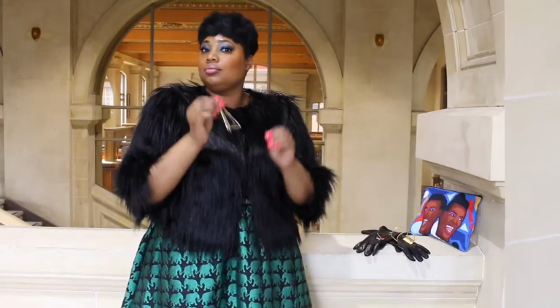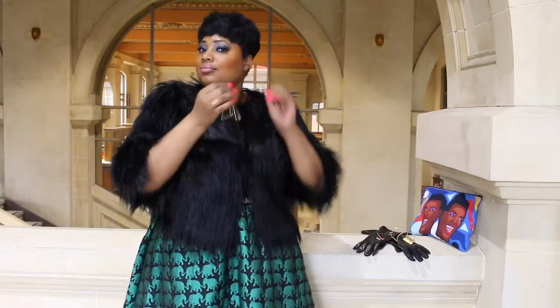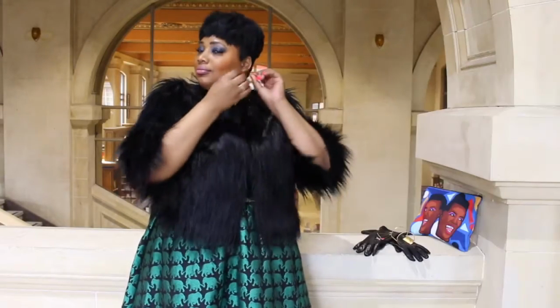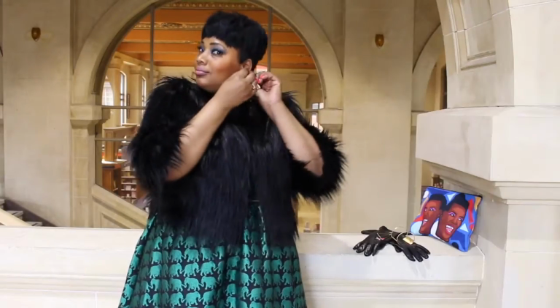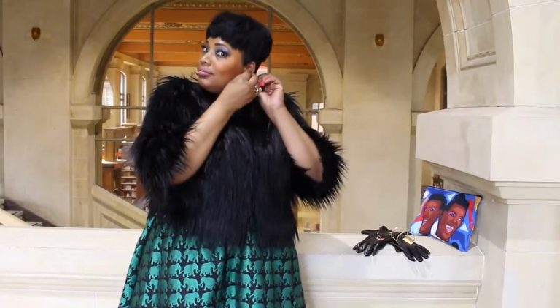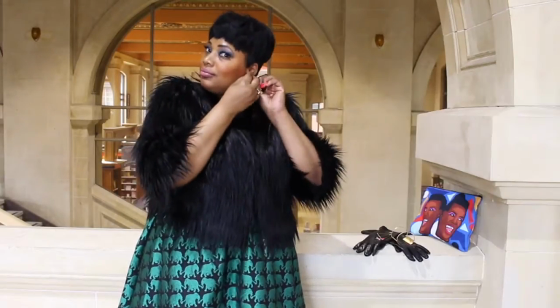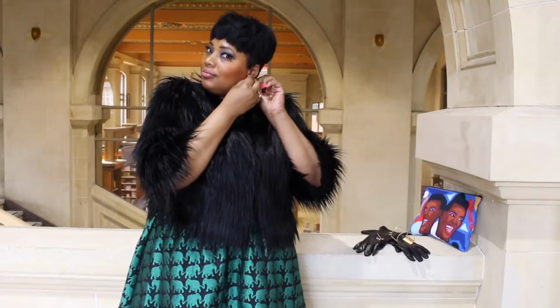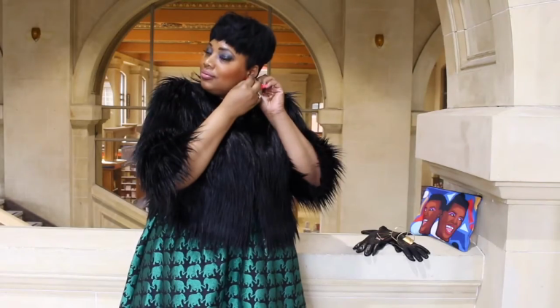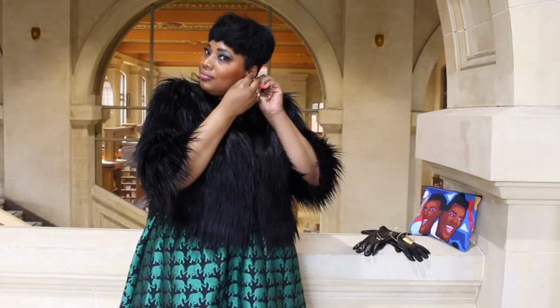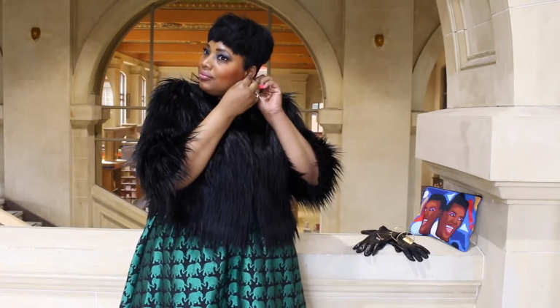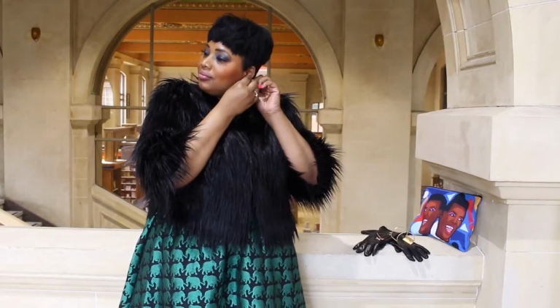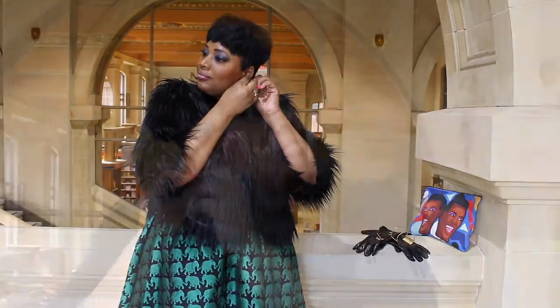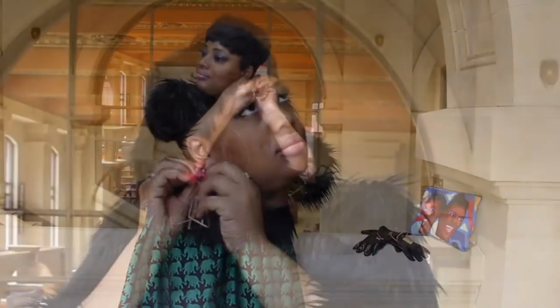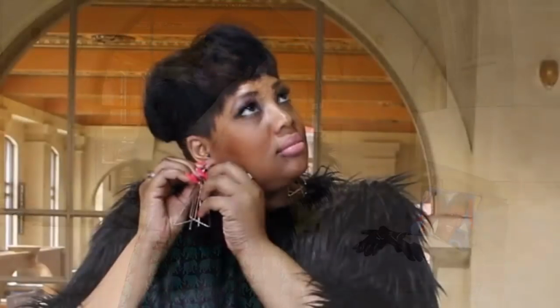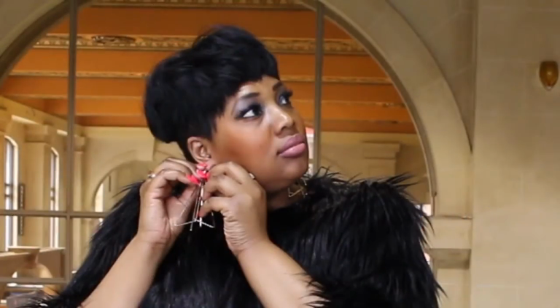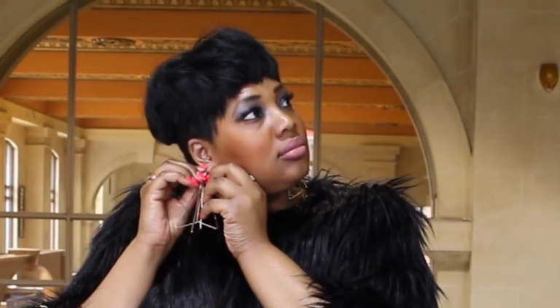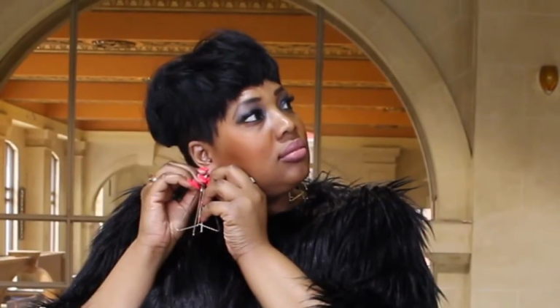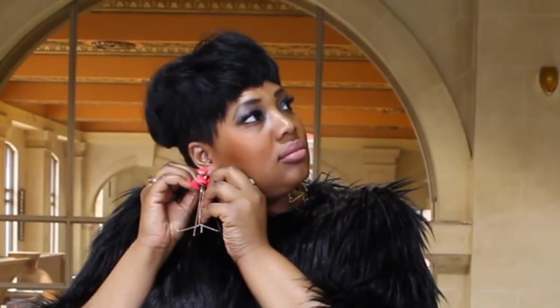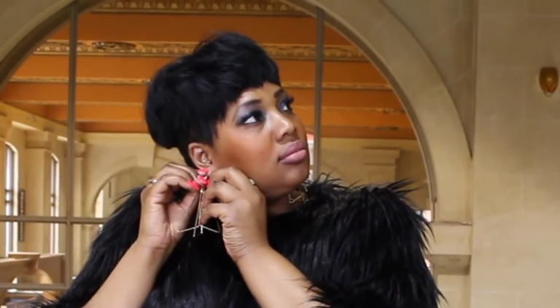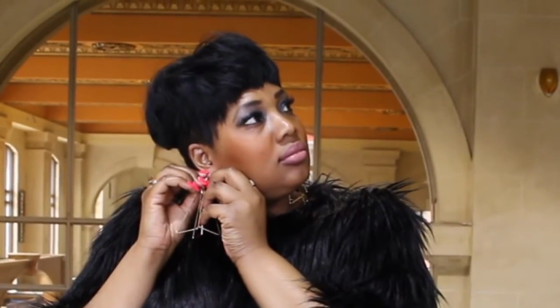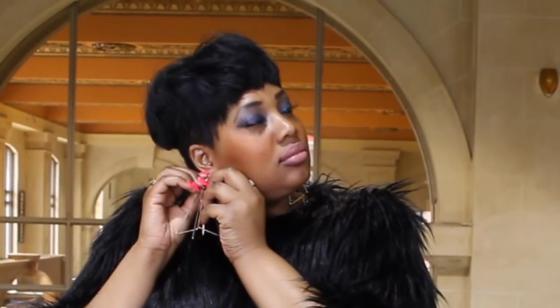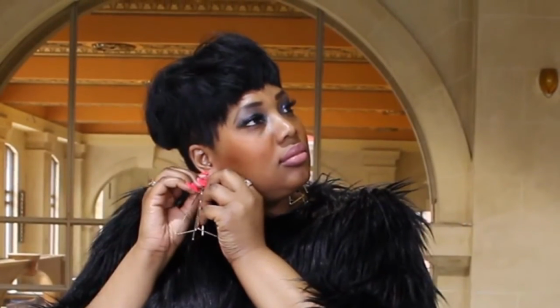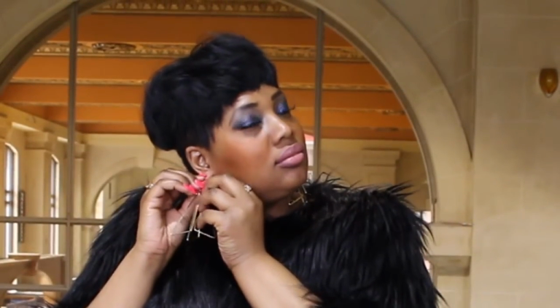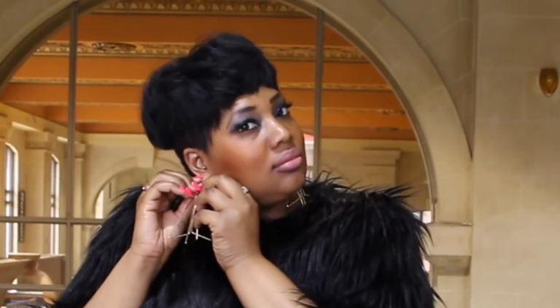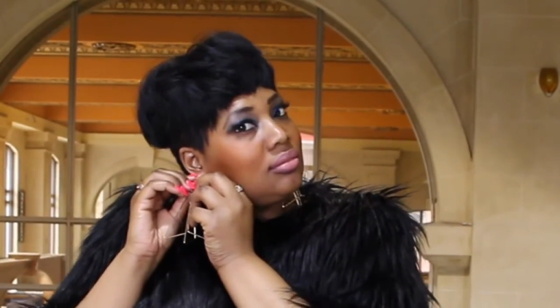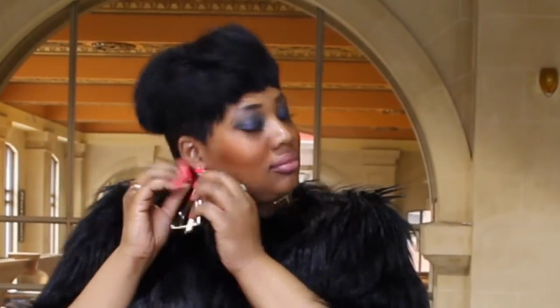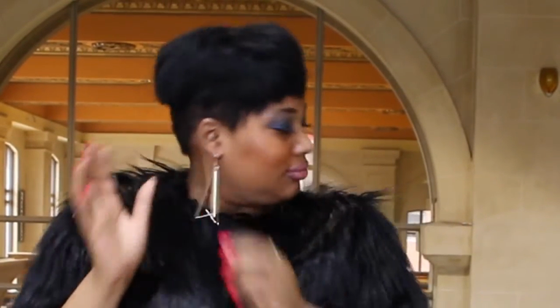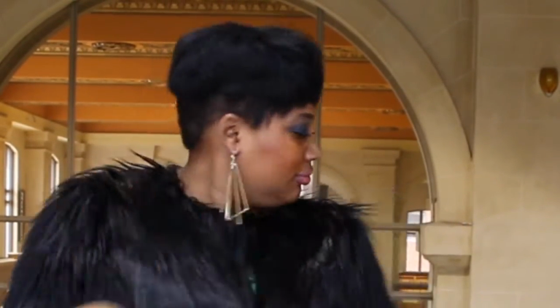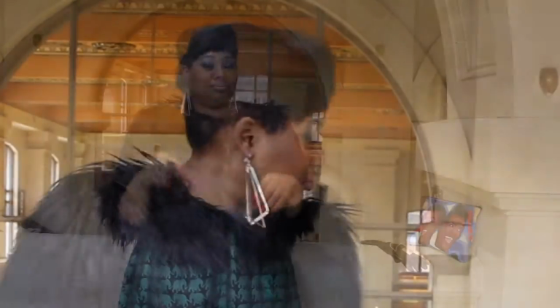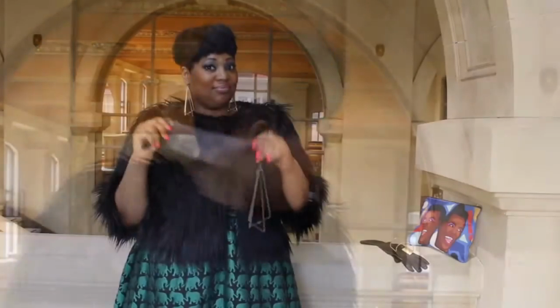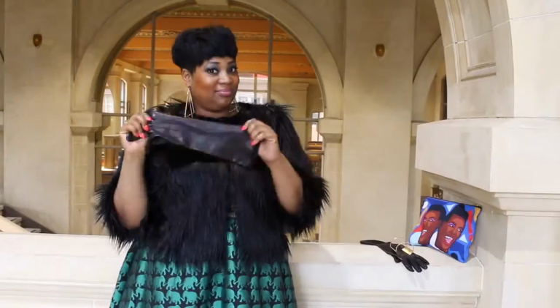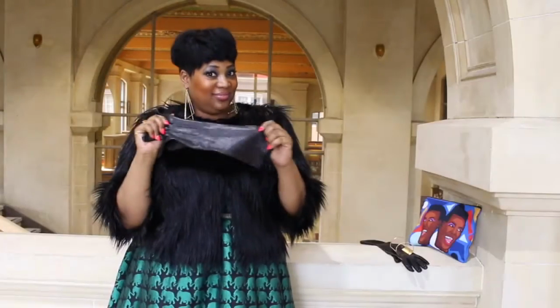Since I'm currently rocking a short sexy haircut, I went with long gold and structured earrings.